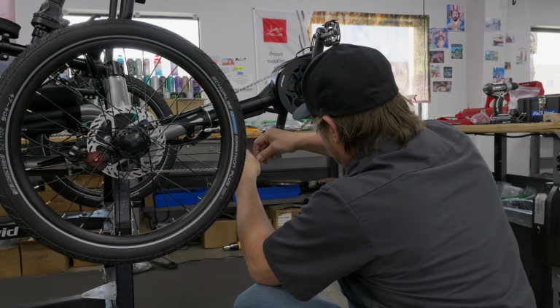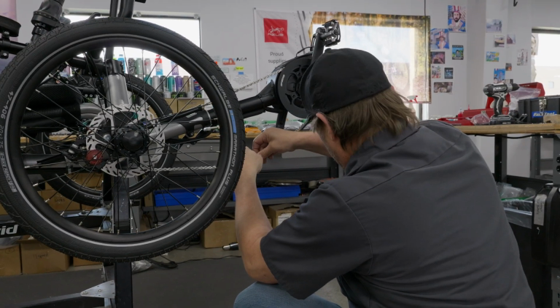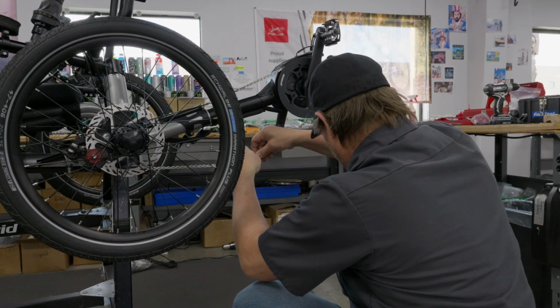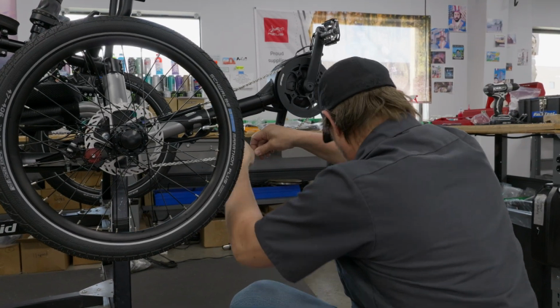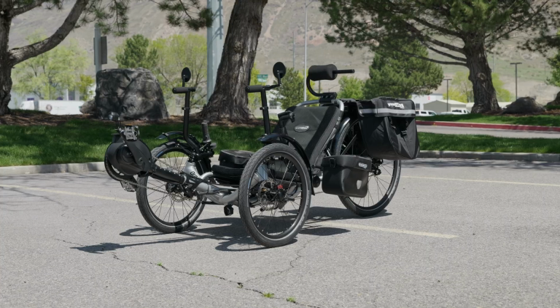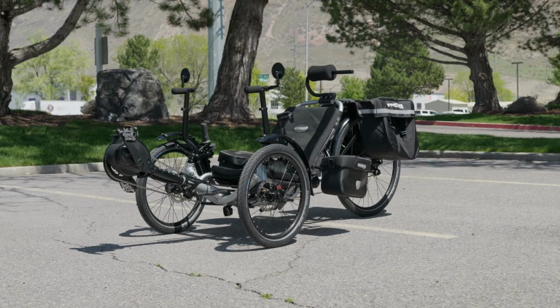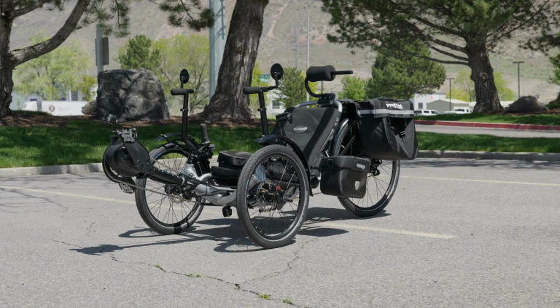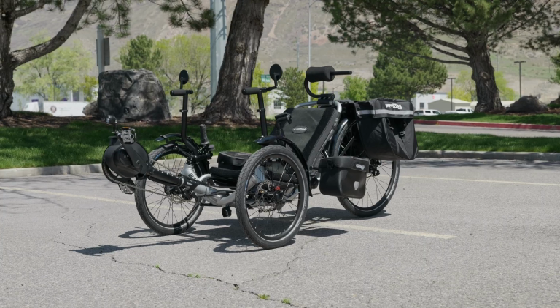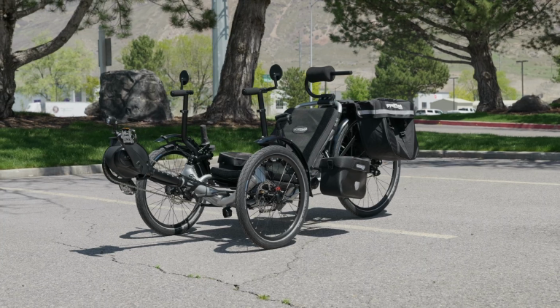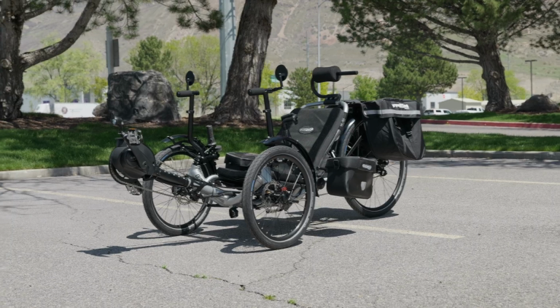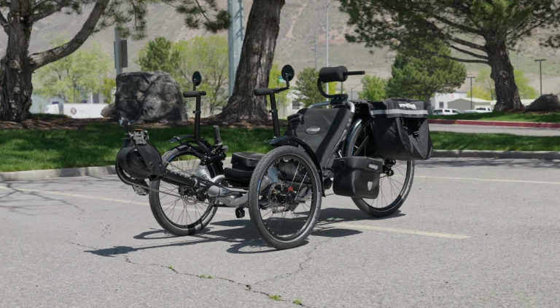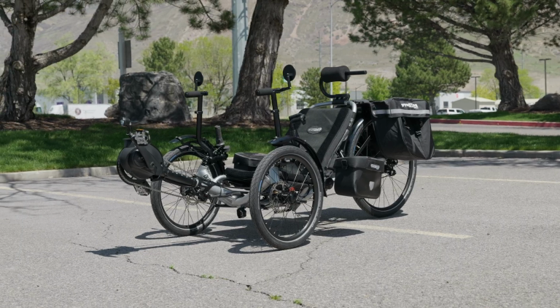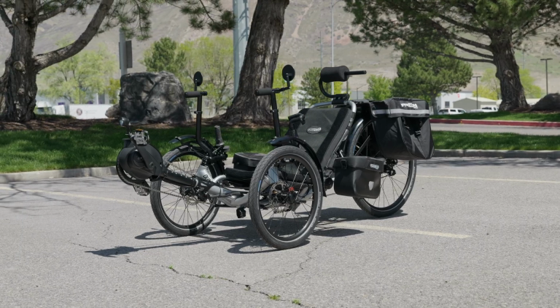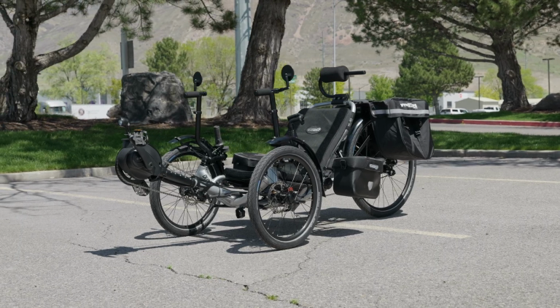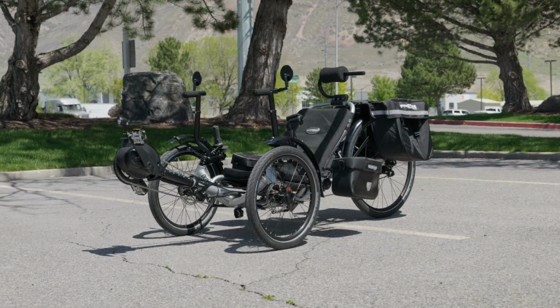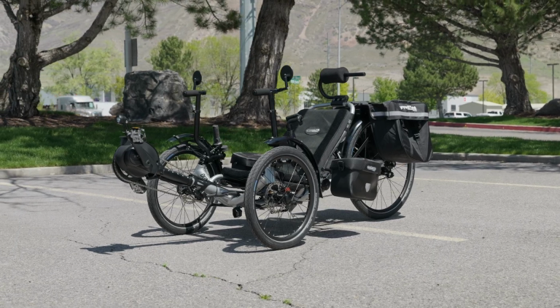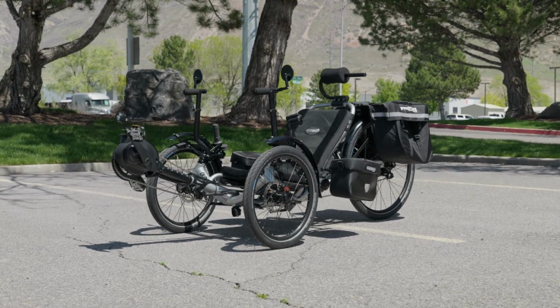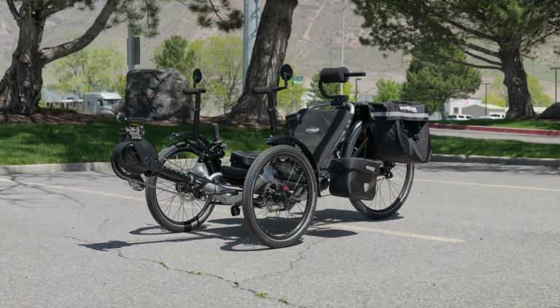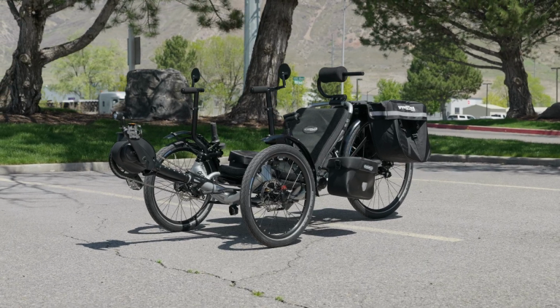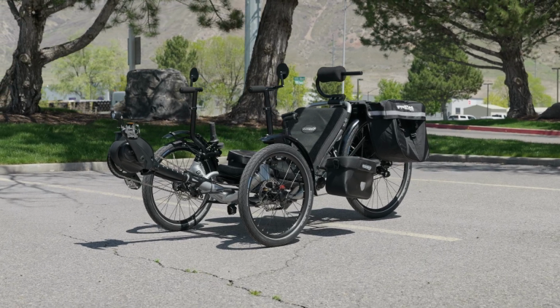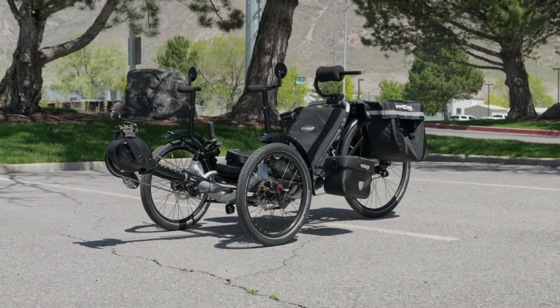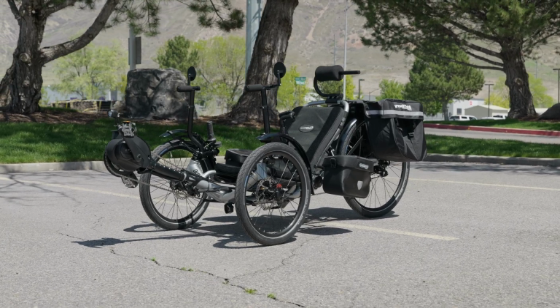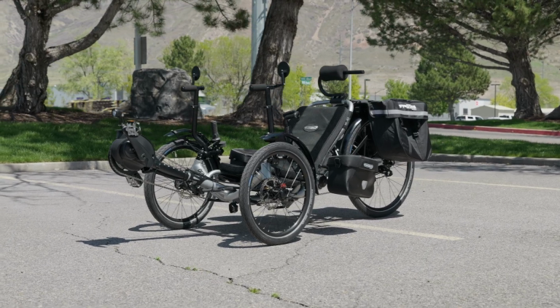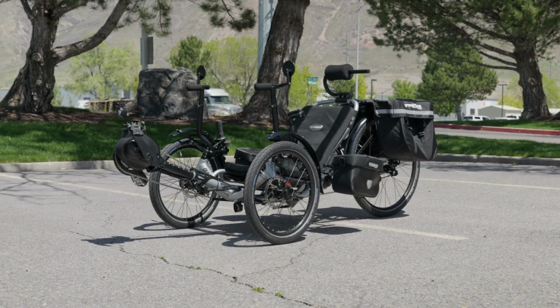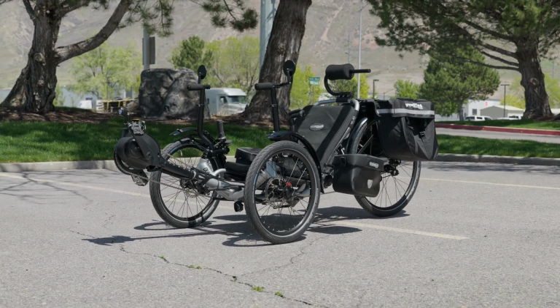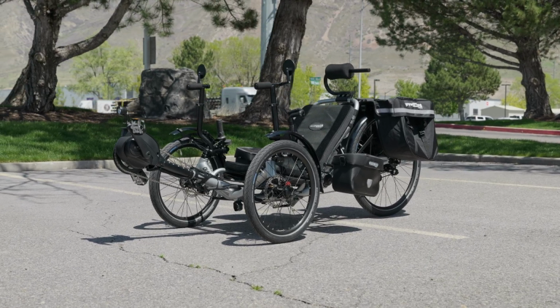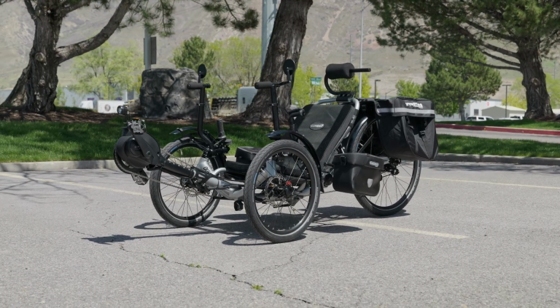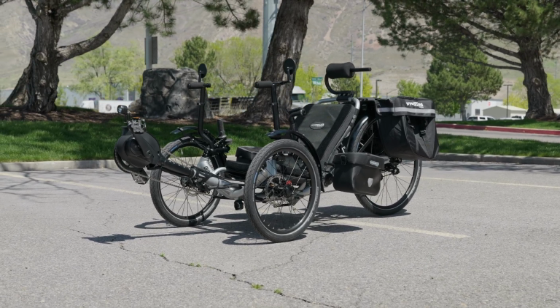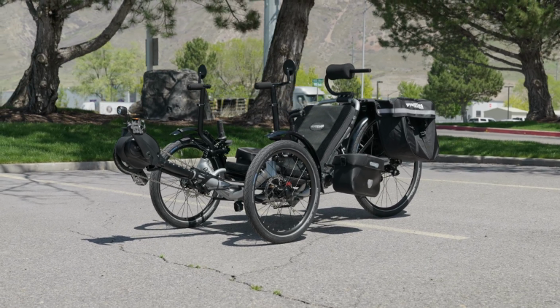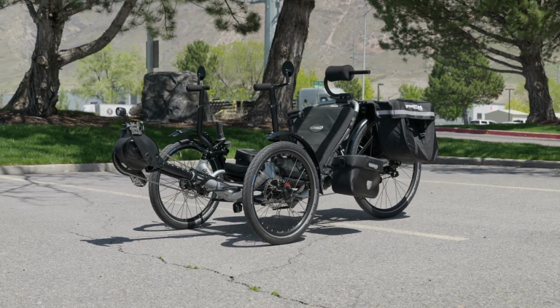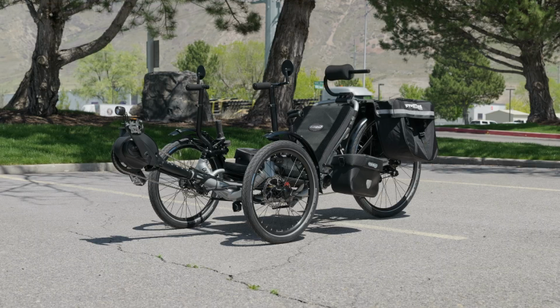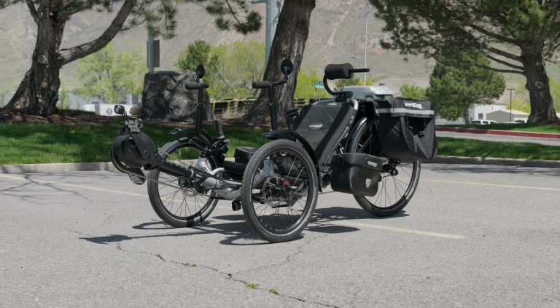Once the motor is installed, William's eCat Dumont should be ready to take outside and cruise around for a test ride.